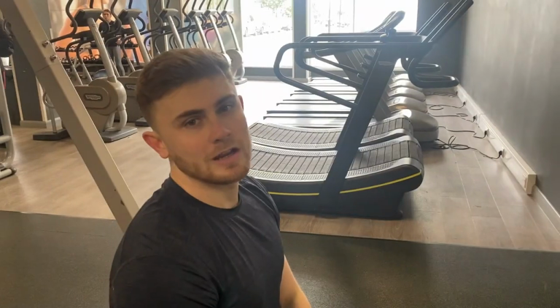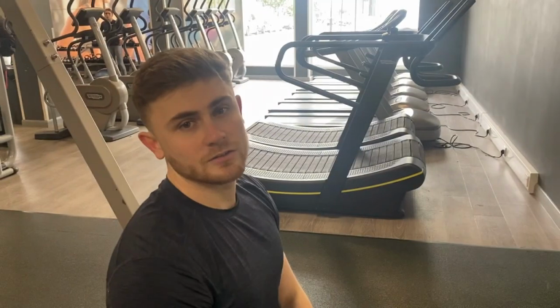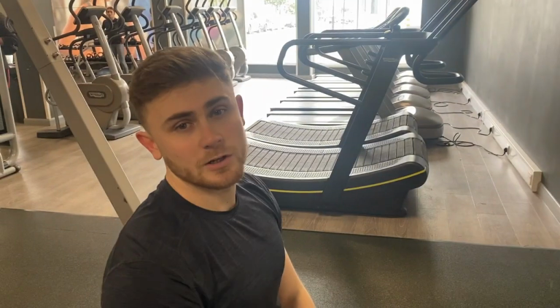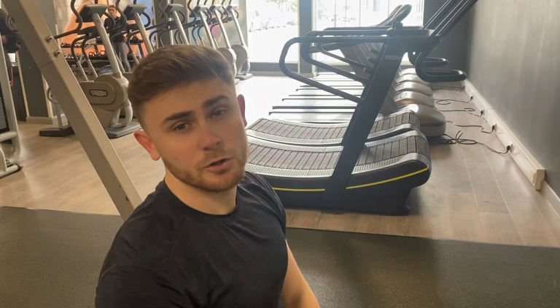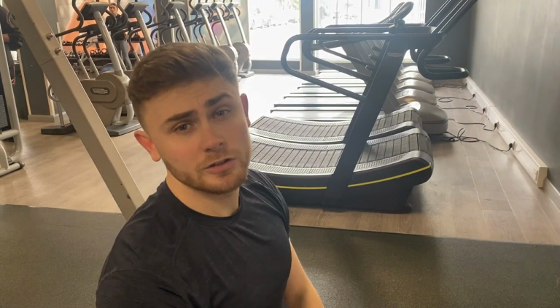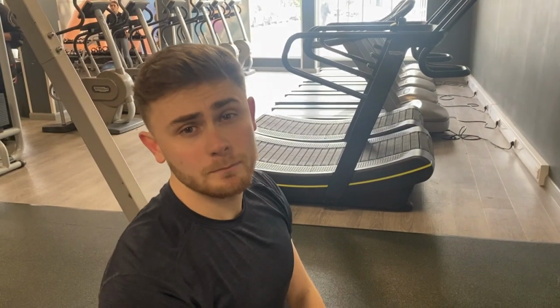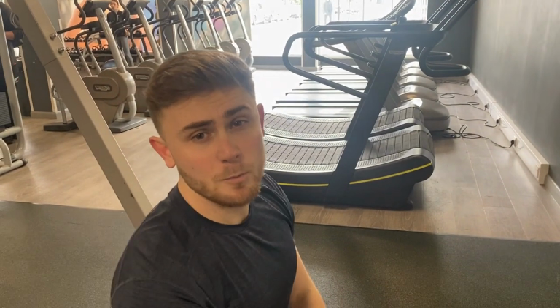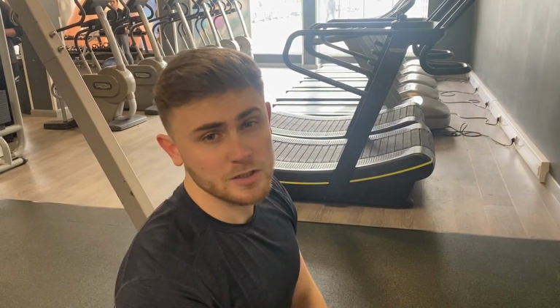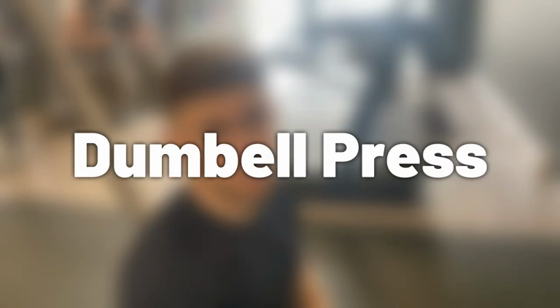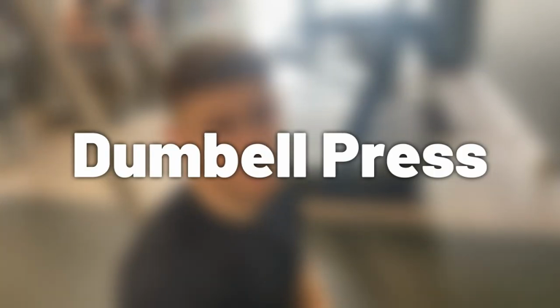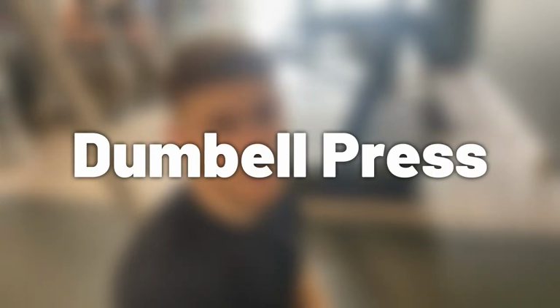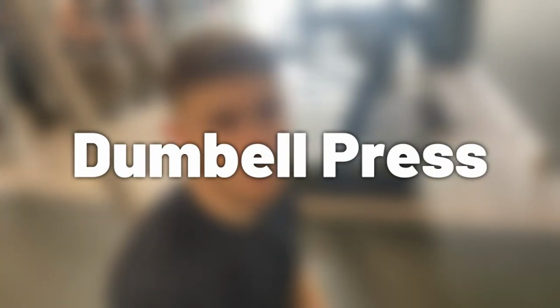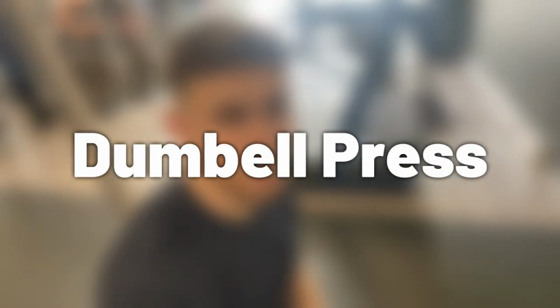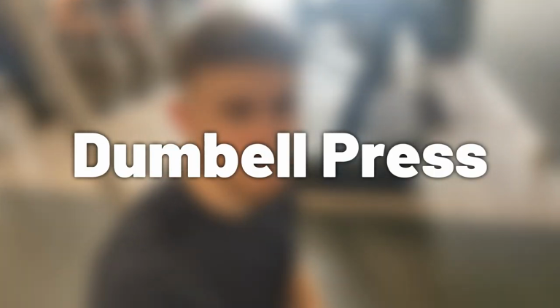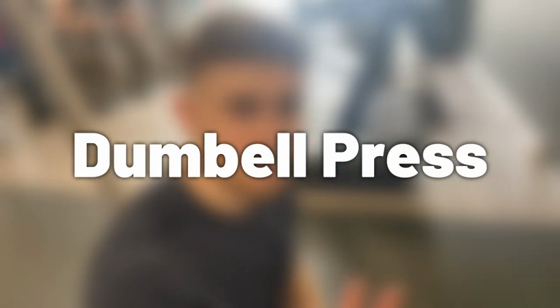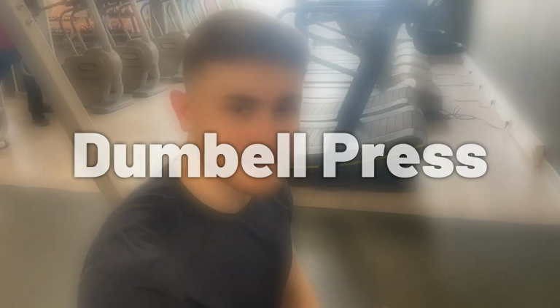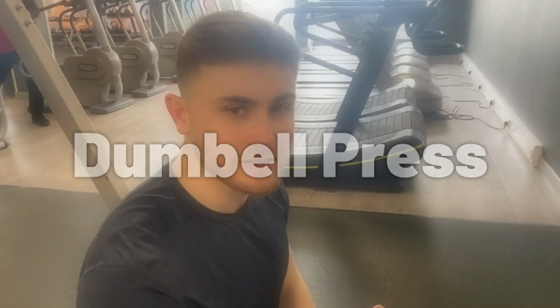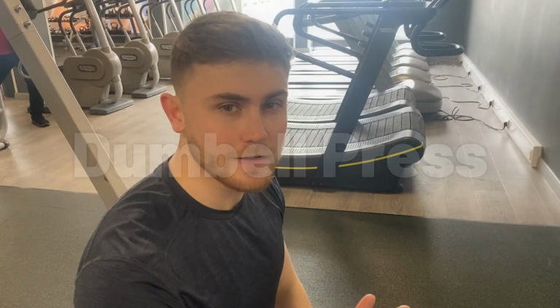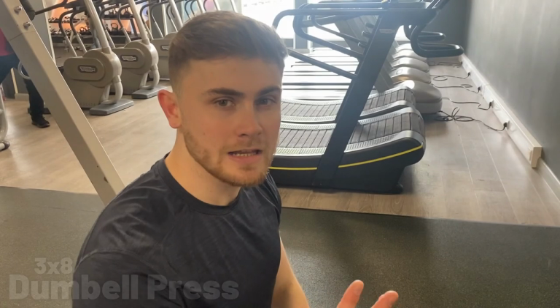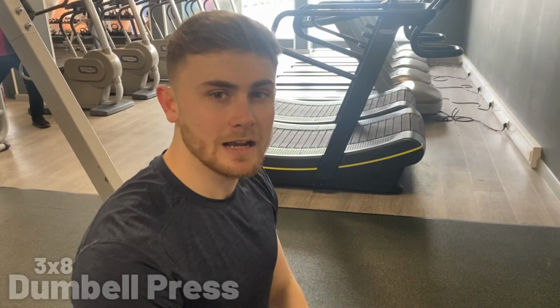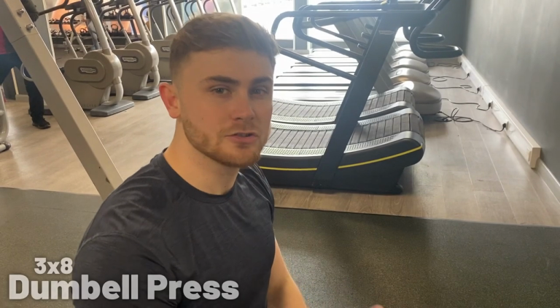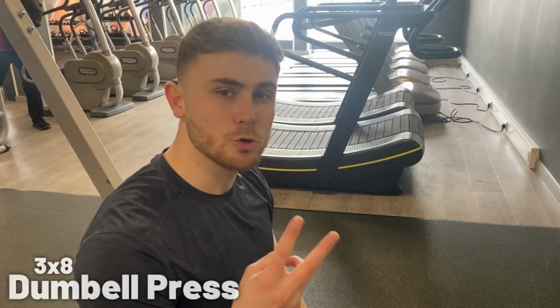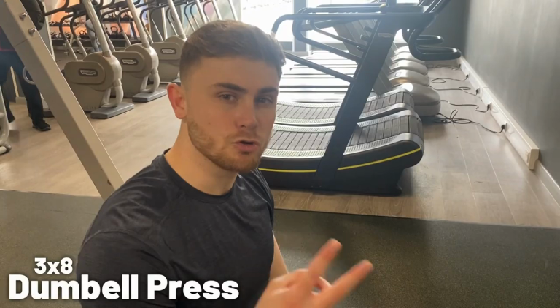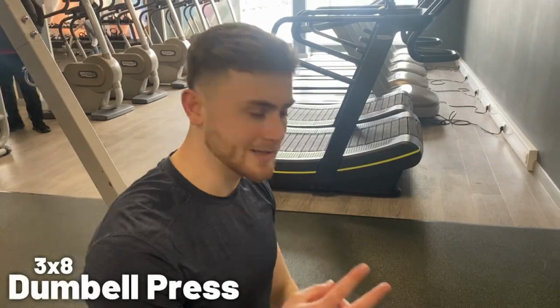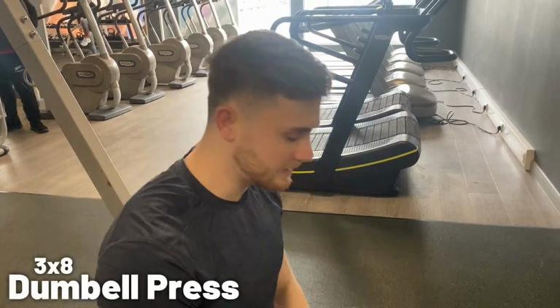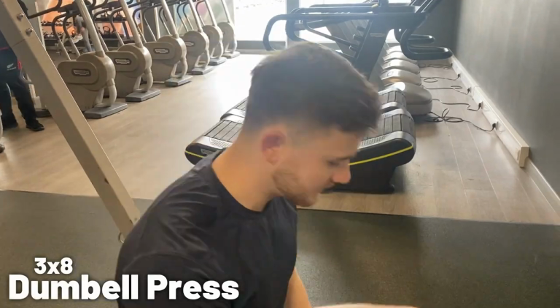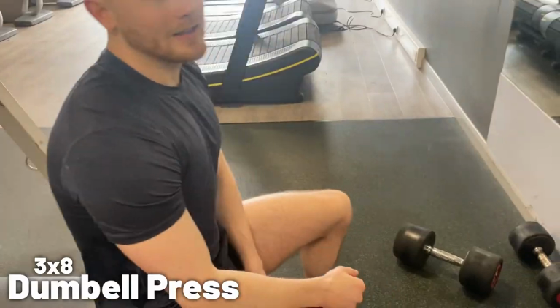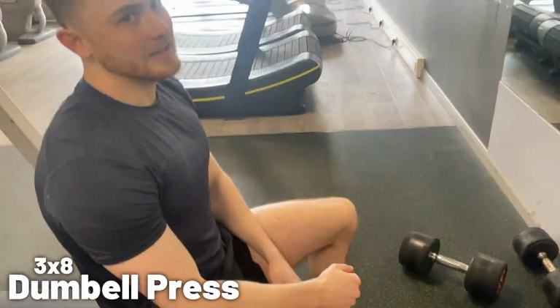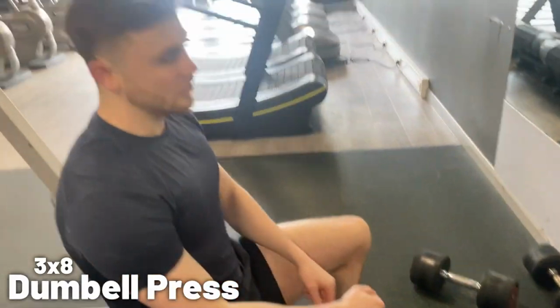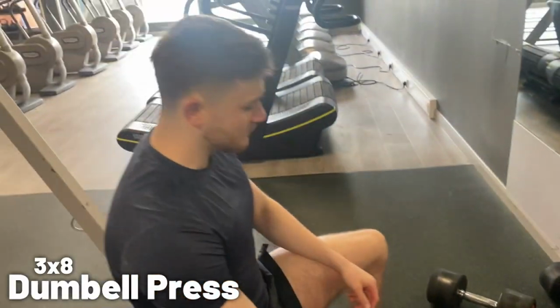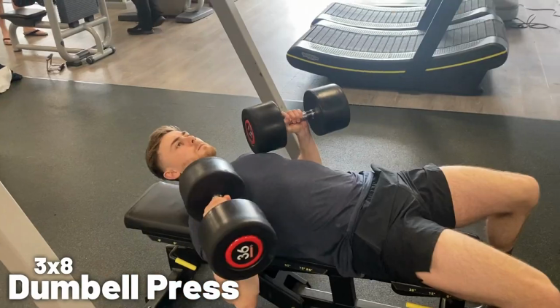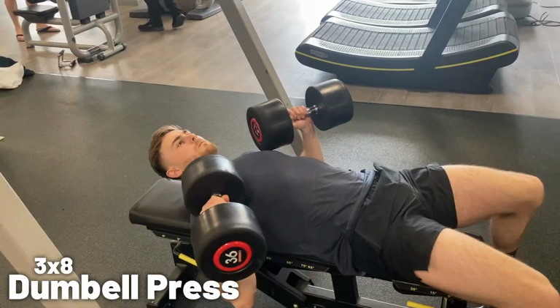Alright, so we're gonna do the dumbbell bench press now. I'm gonna do three sets of eight and then two drop sets. Let's see how I get on with that one.